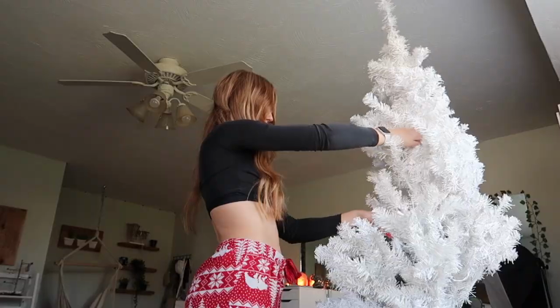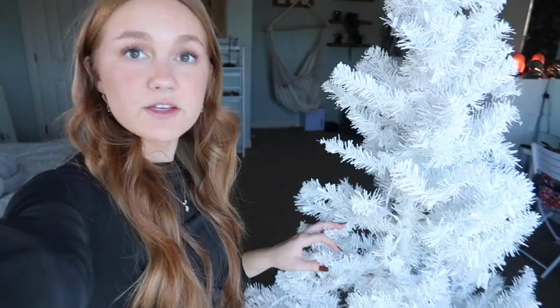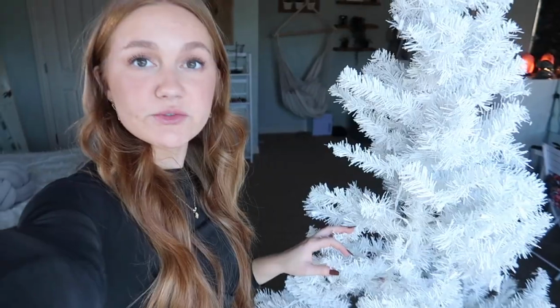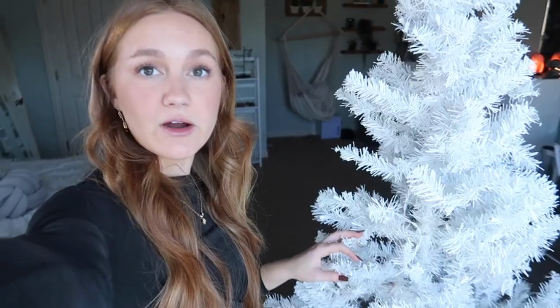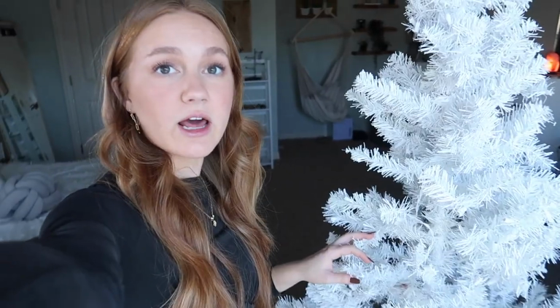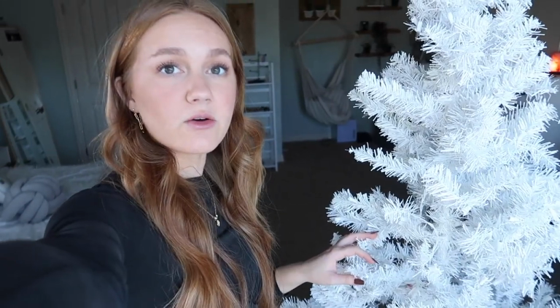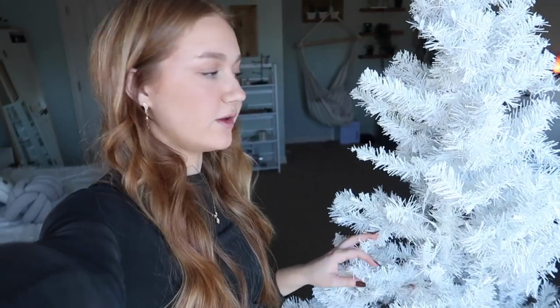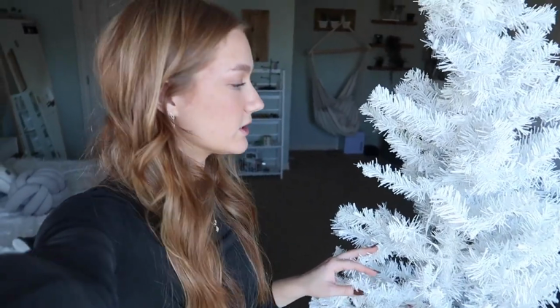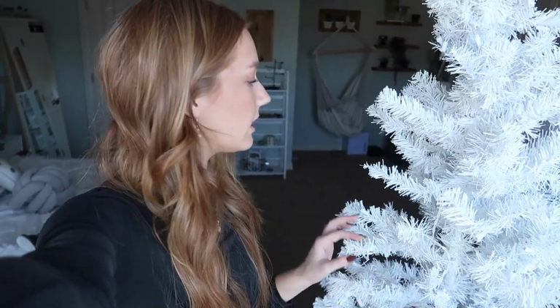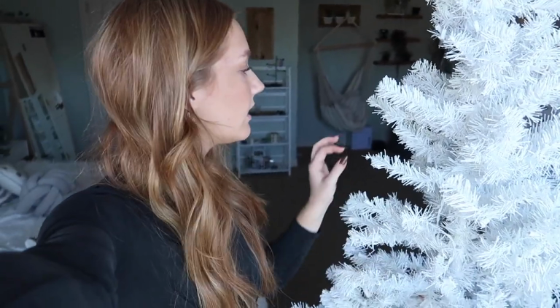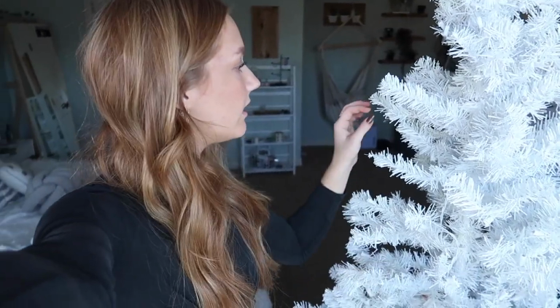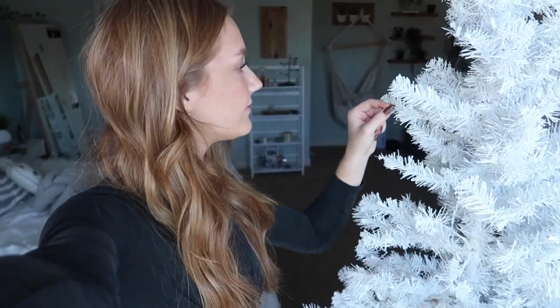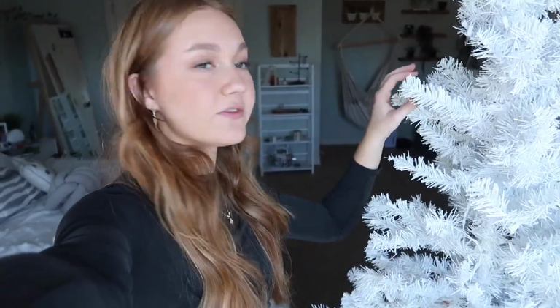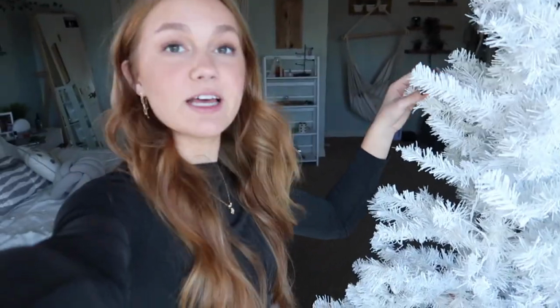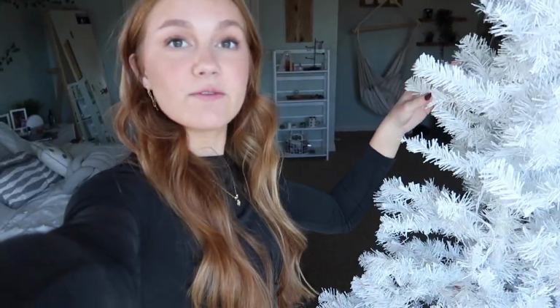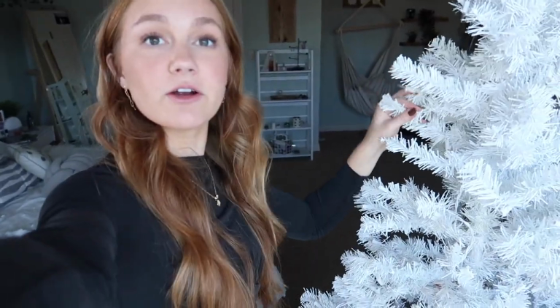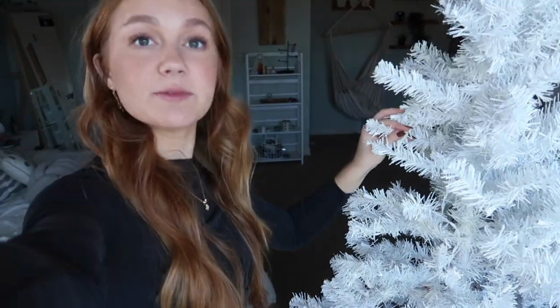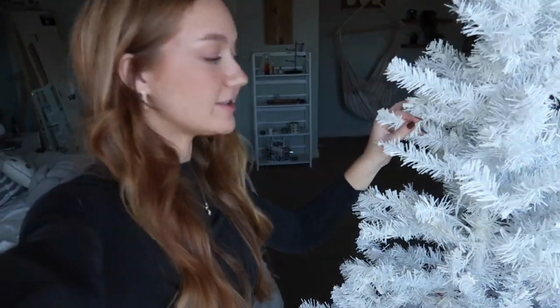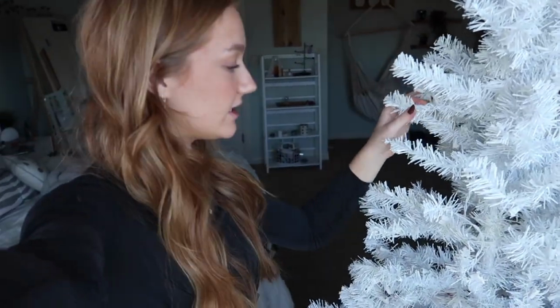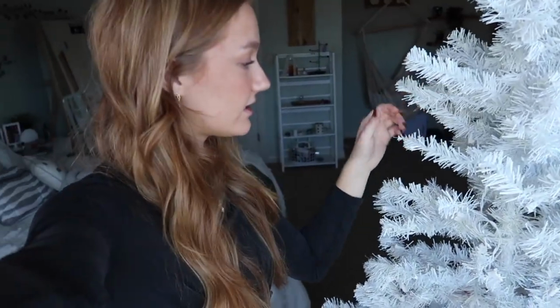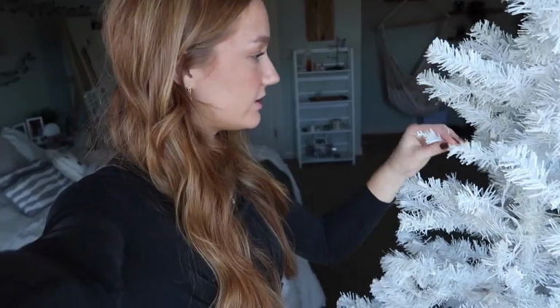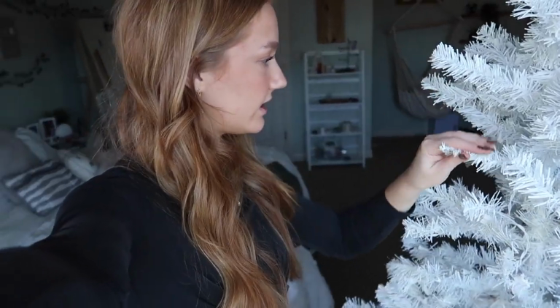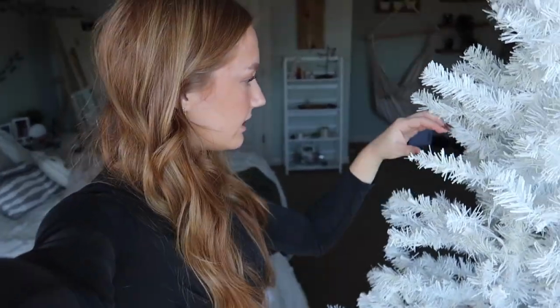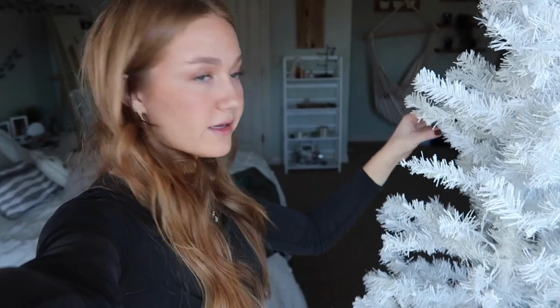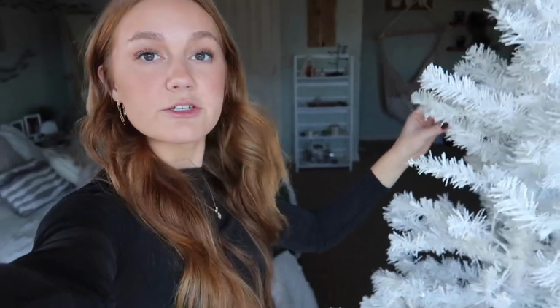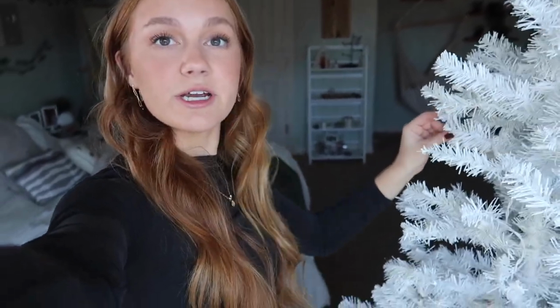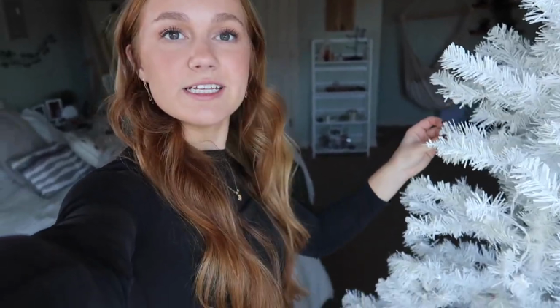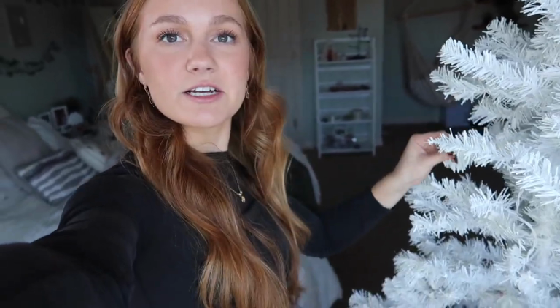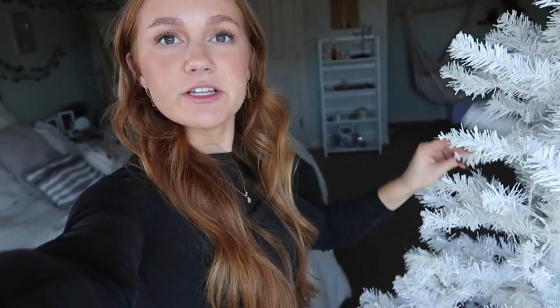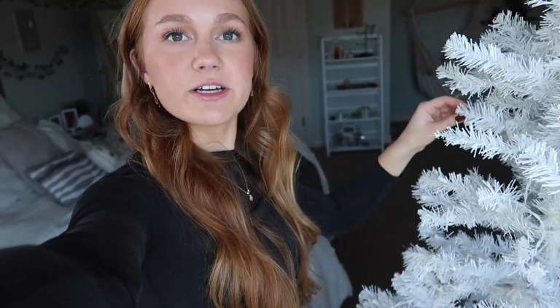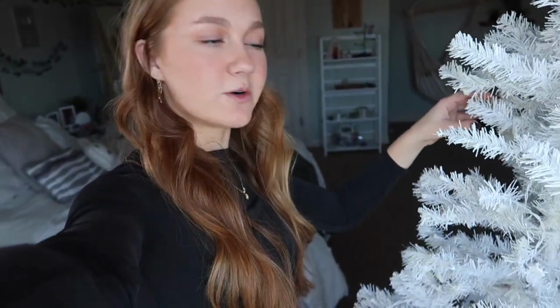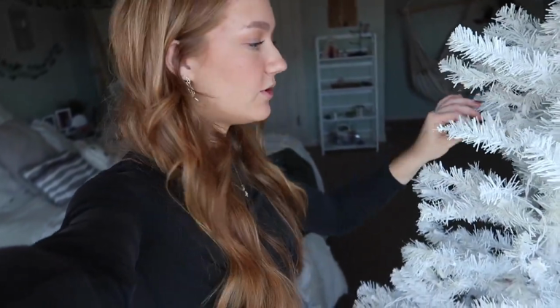This is without a doubt the worst part of setting up for Christmas — literally just getting the tree to actually look normal.